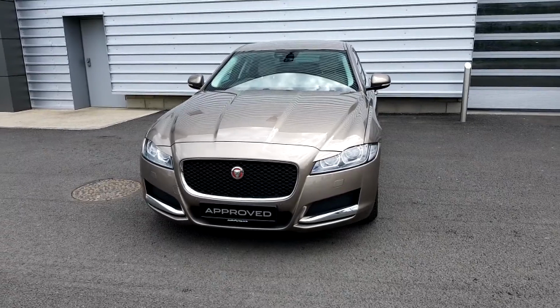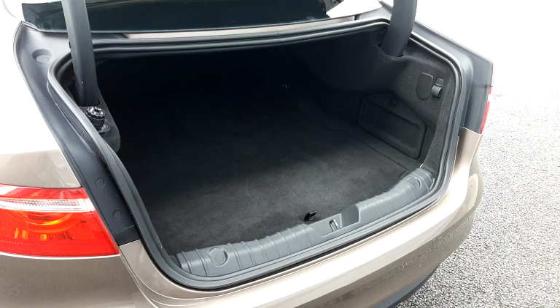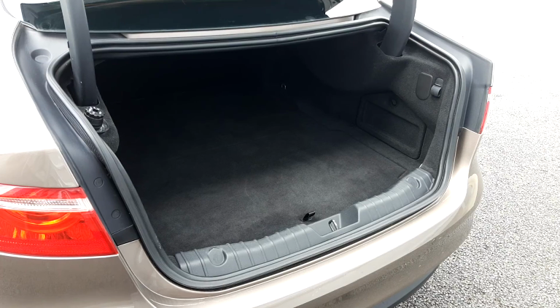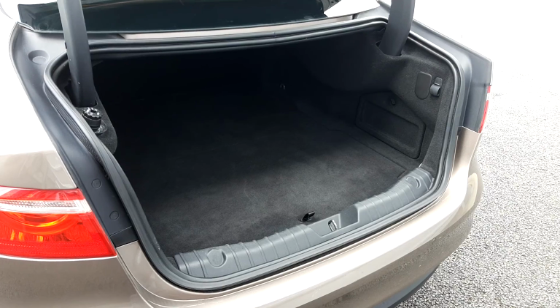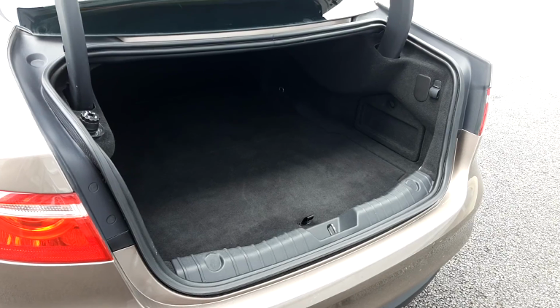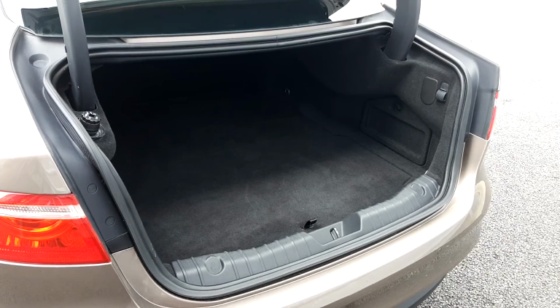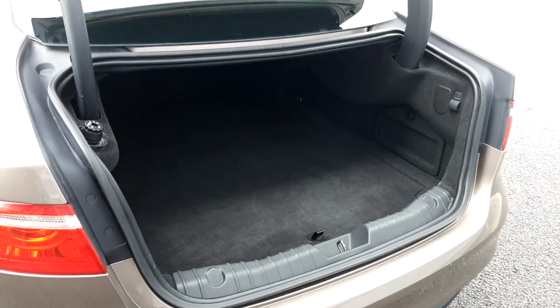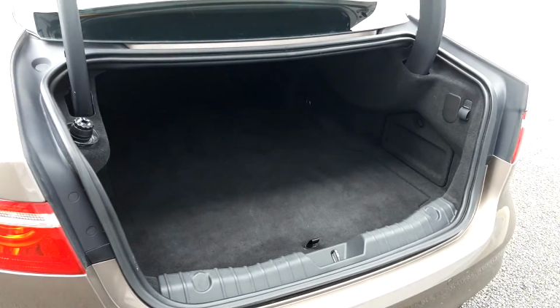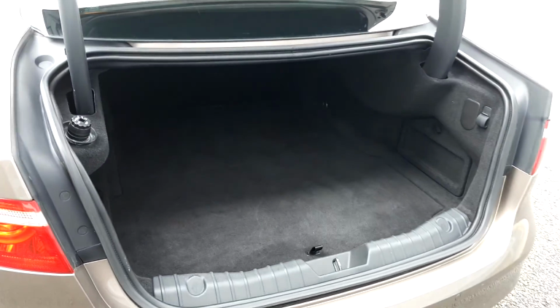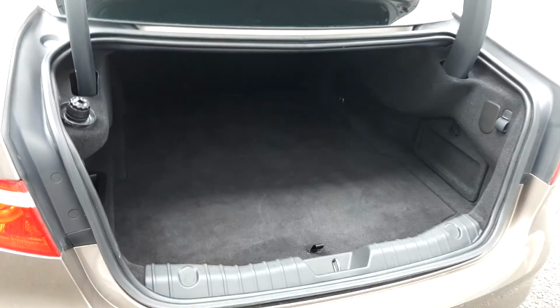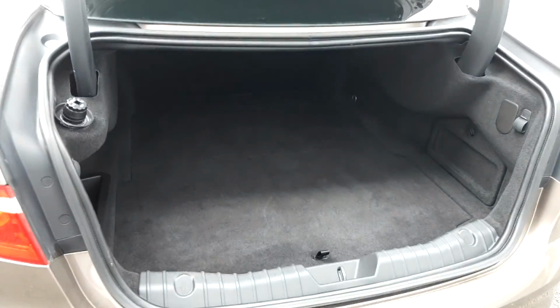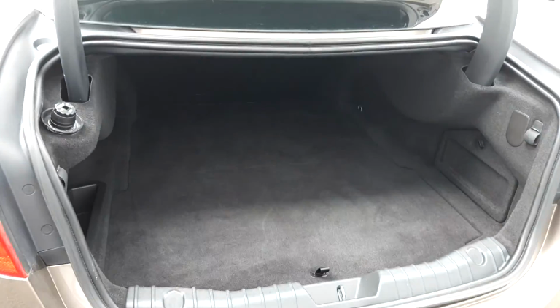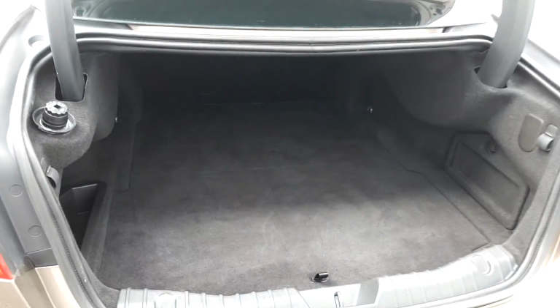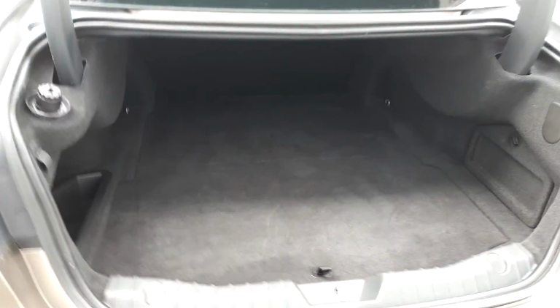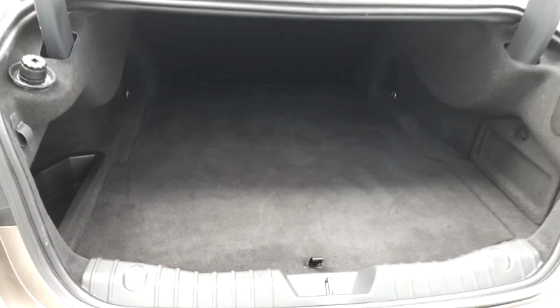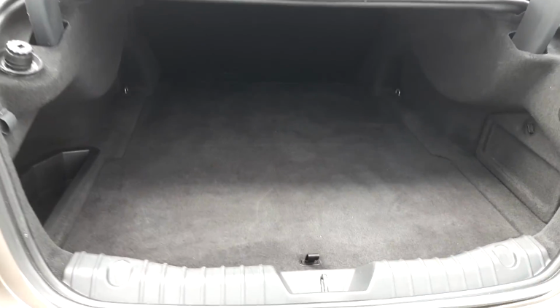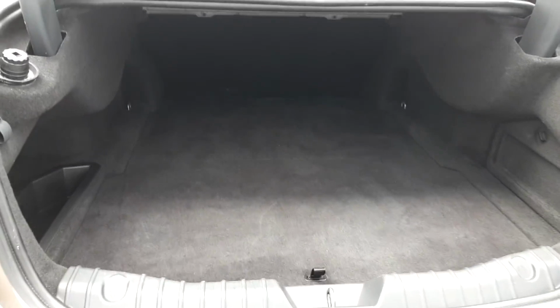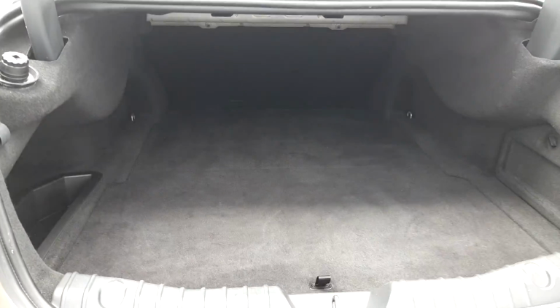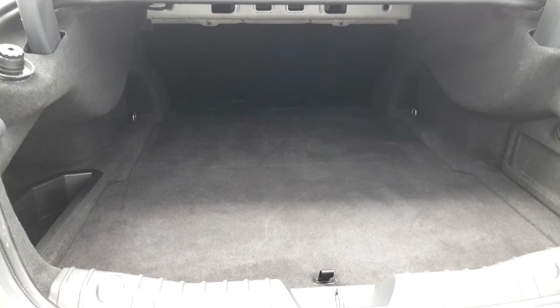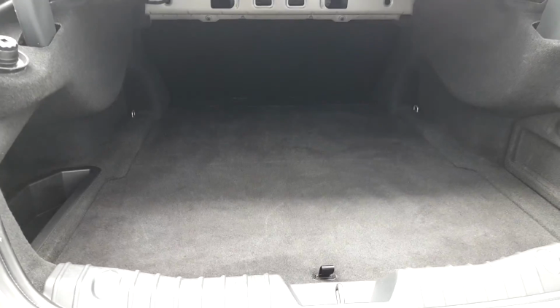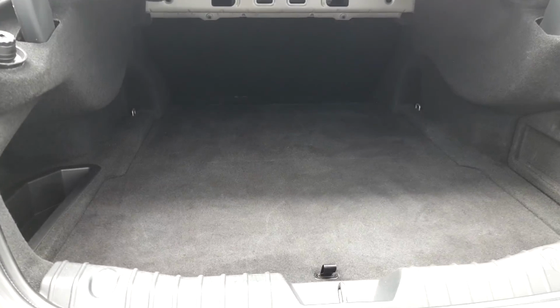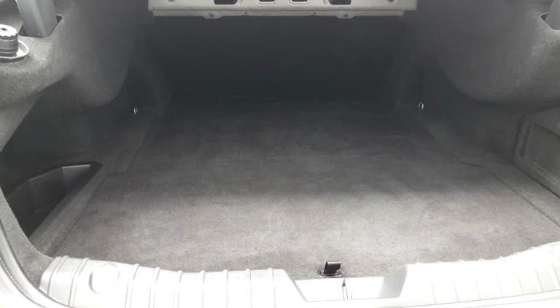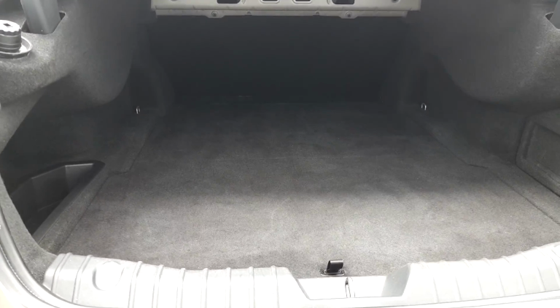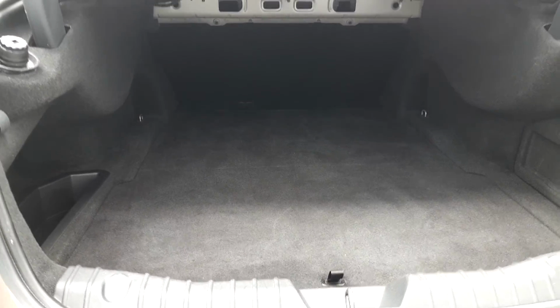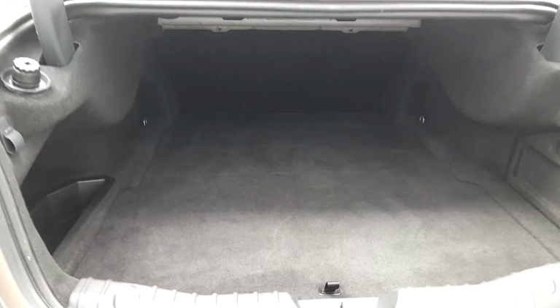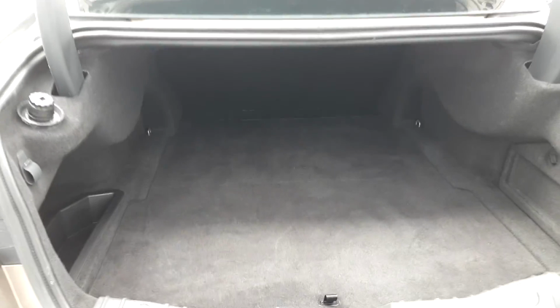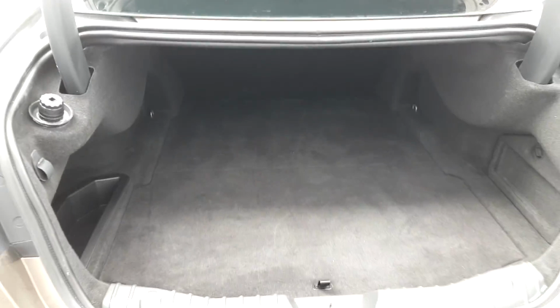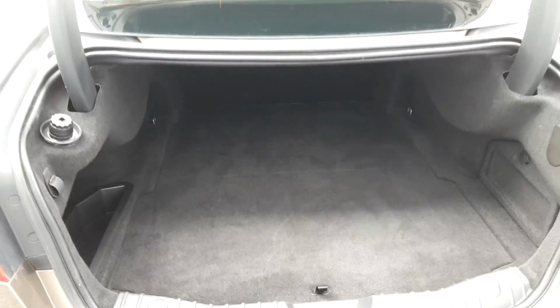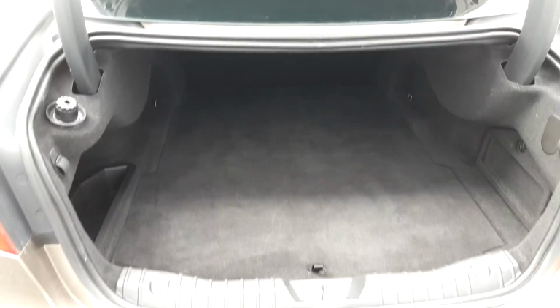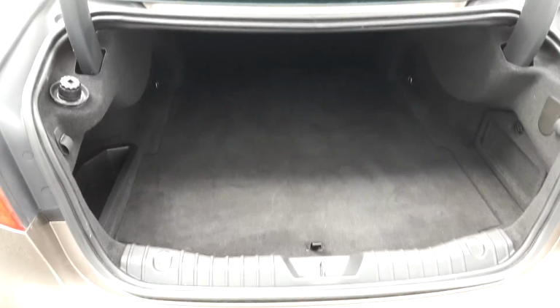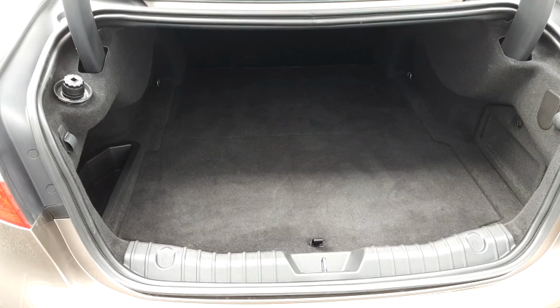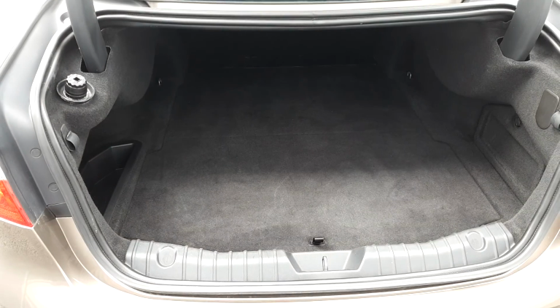A quick look into the boot — as you can see it is quite spacious, giving you plenty of room.